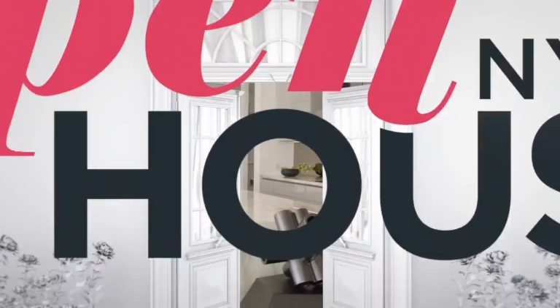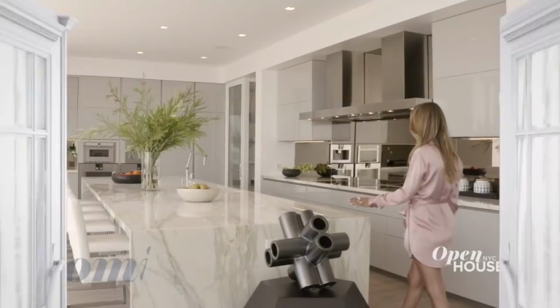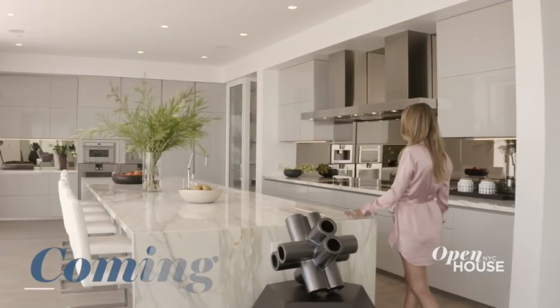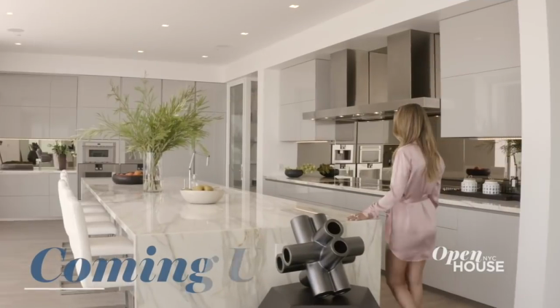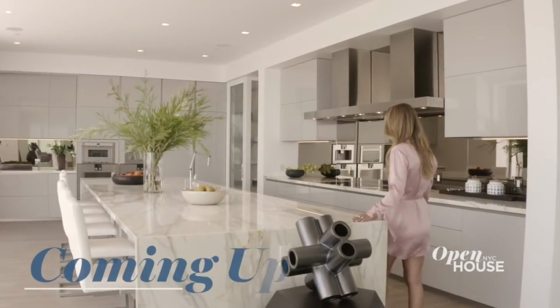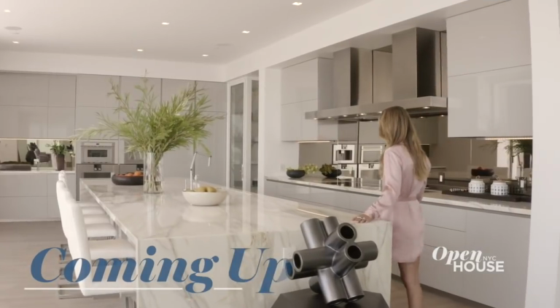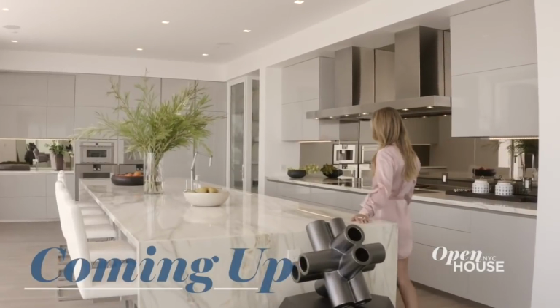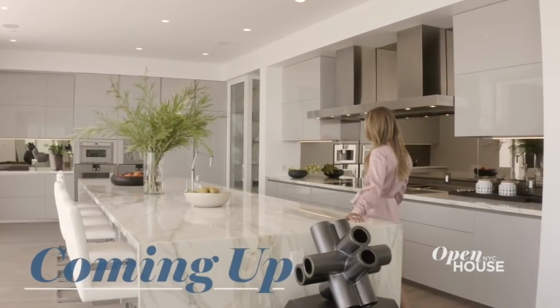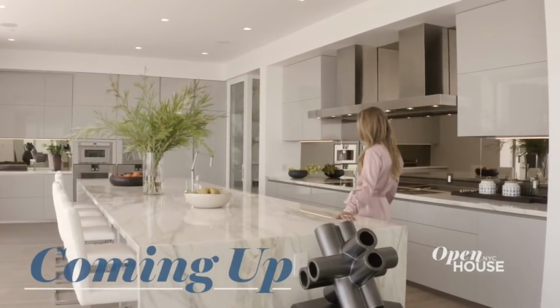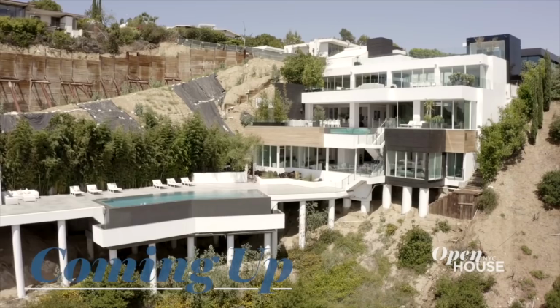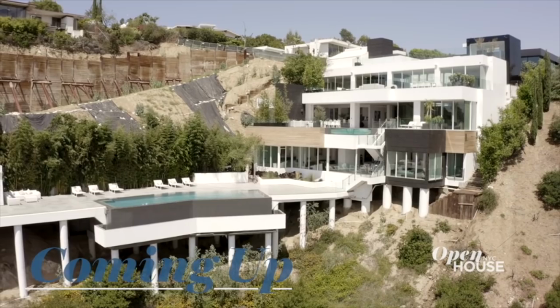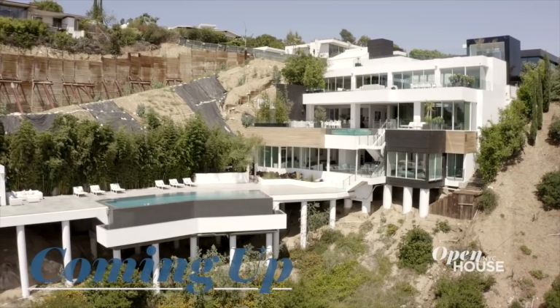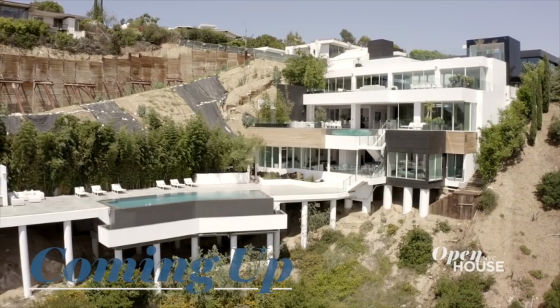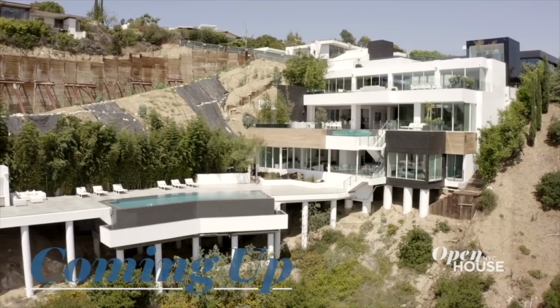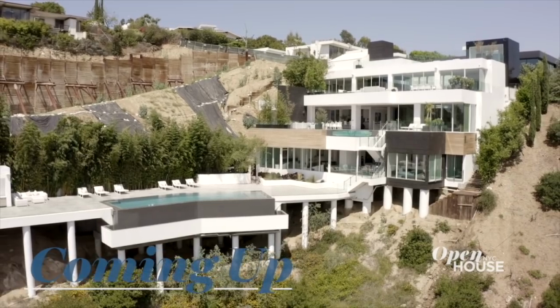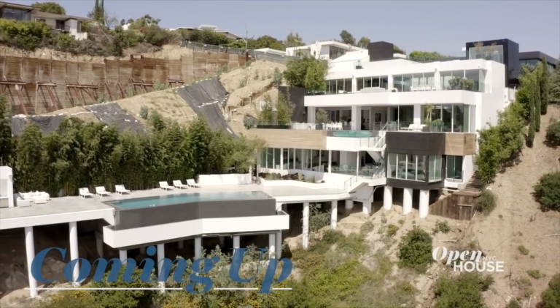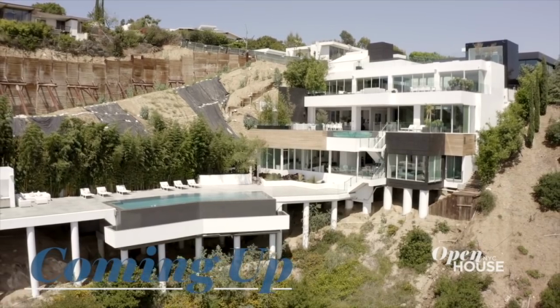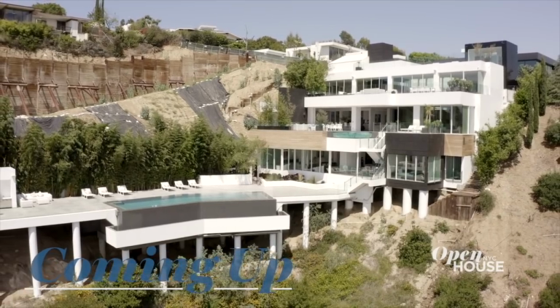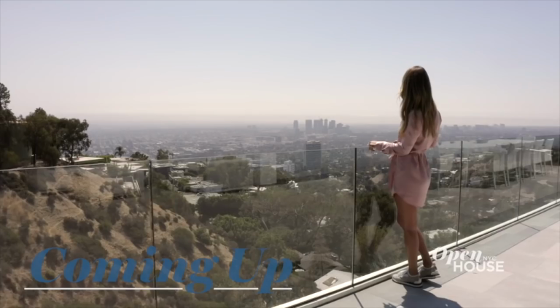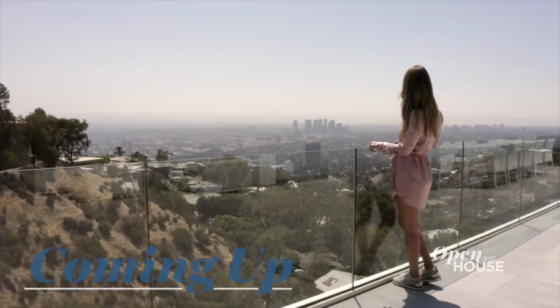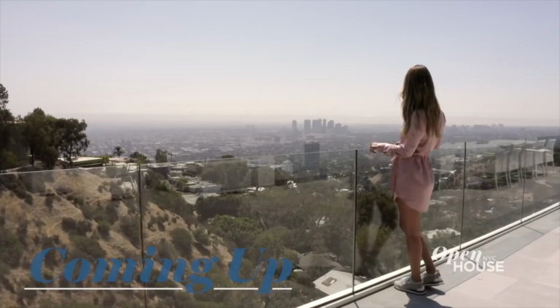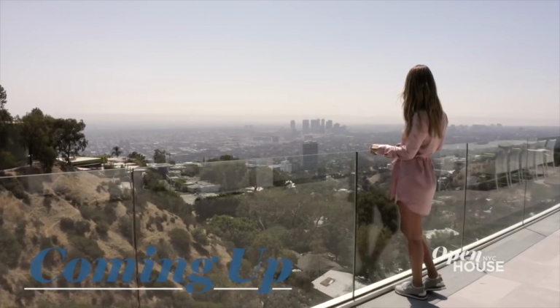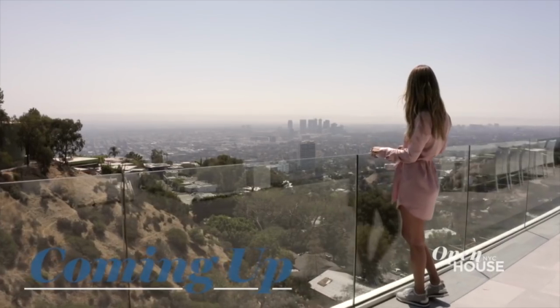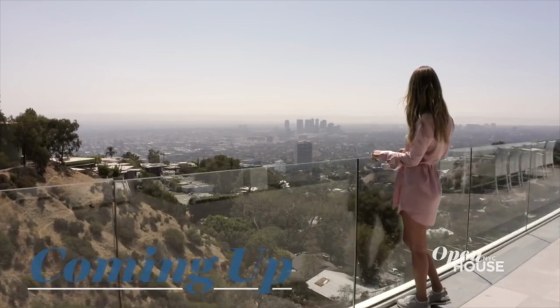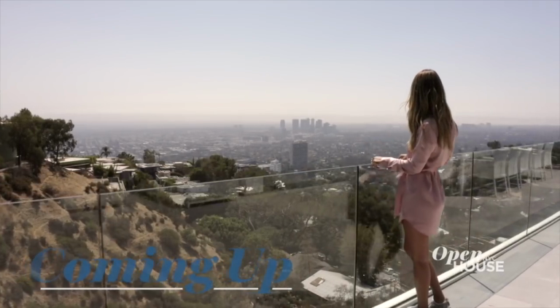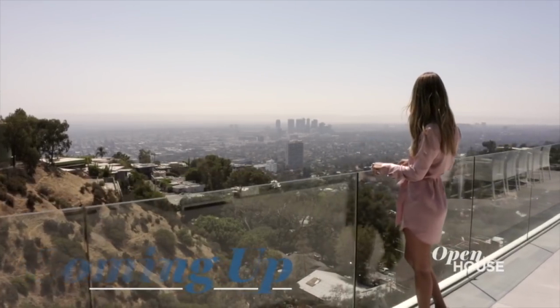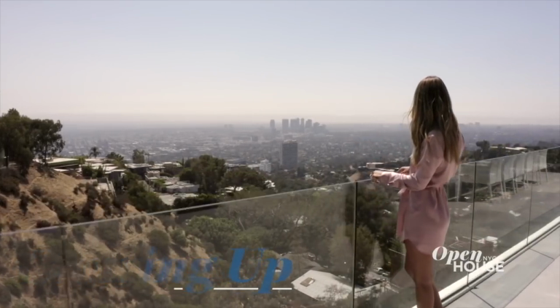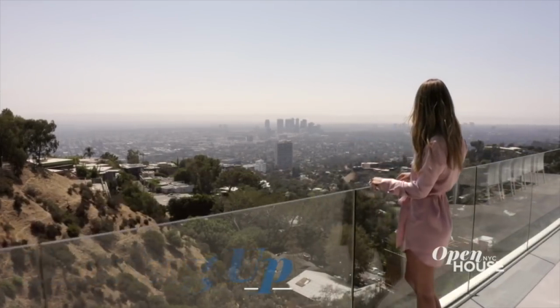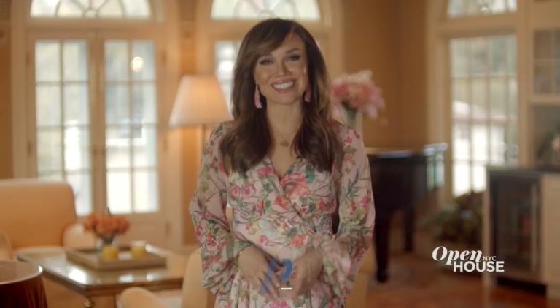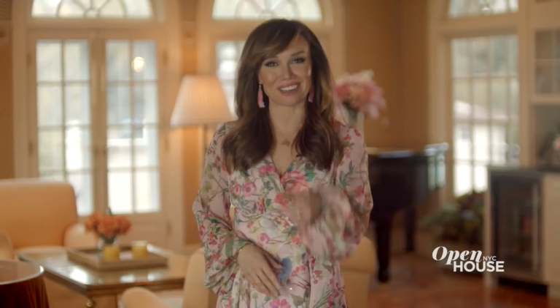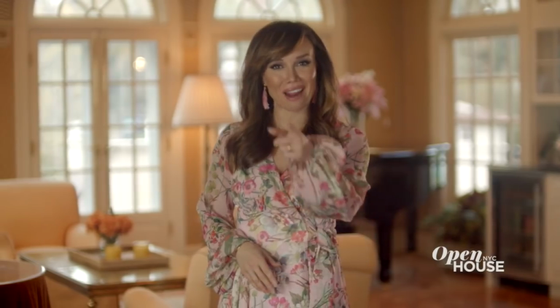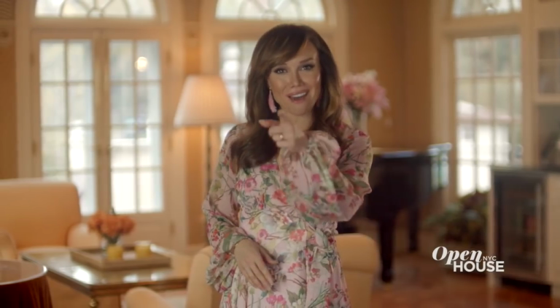Coming up next, we are checking out this ultra-modern home in the Bird Streets area of Los Angeles. Stick around.